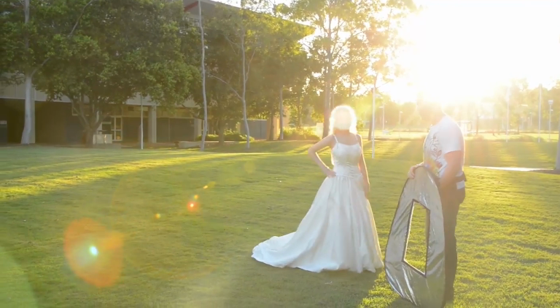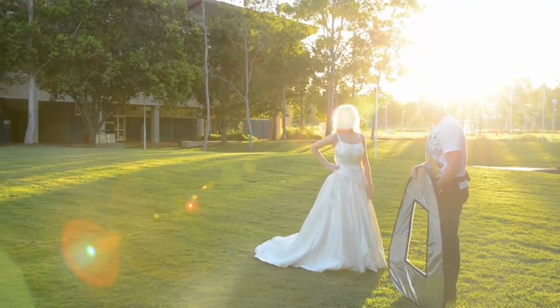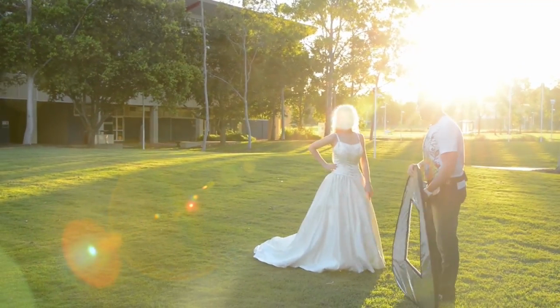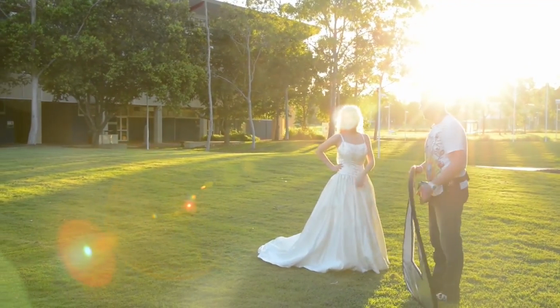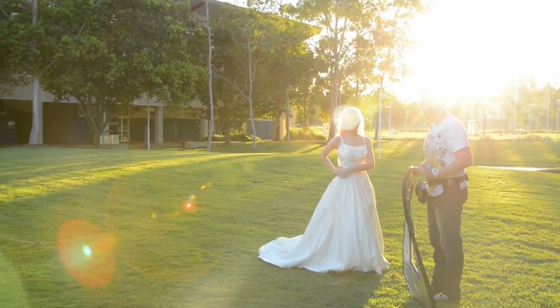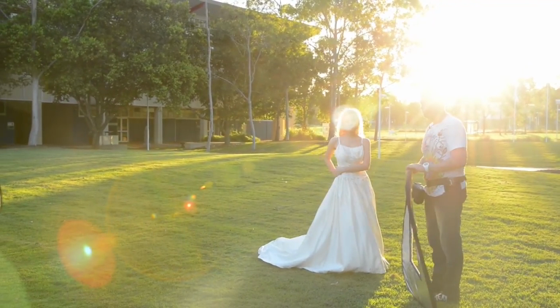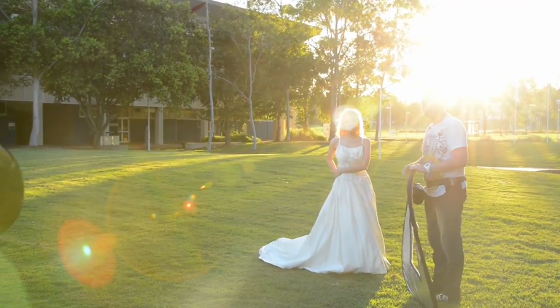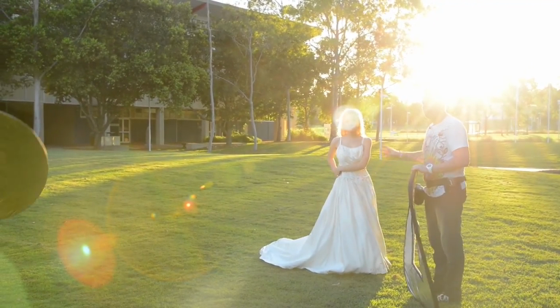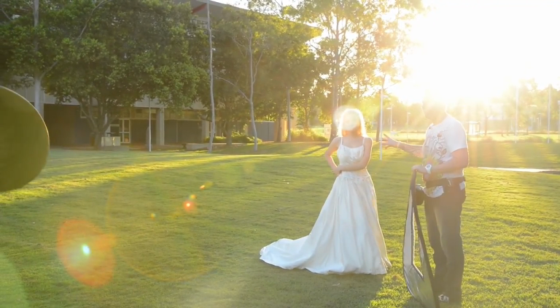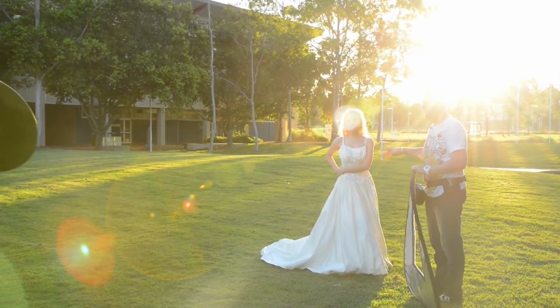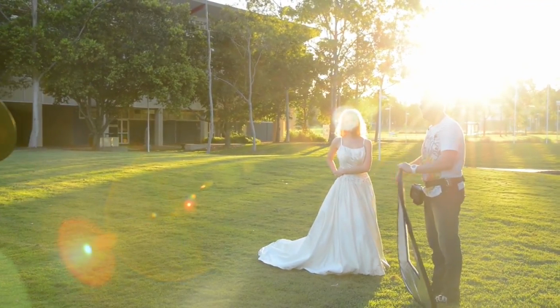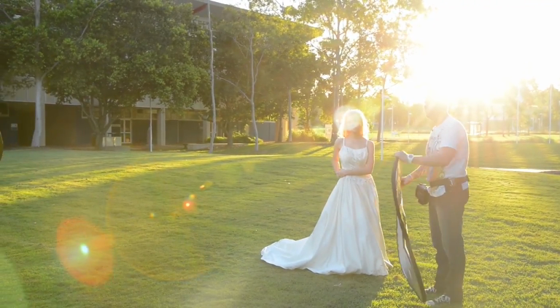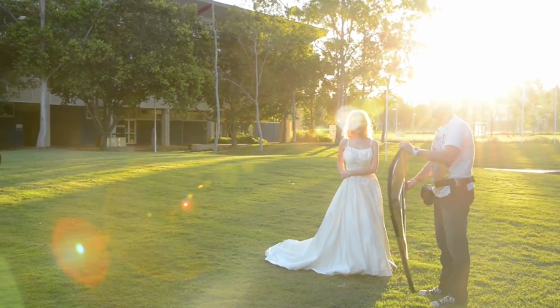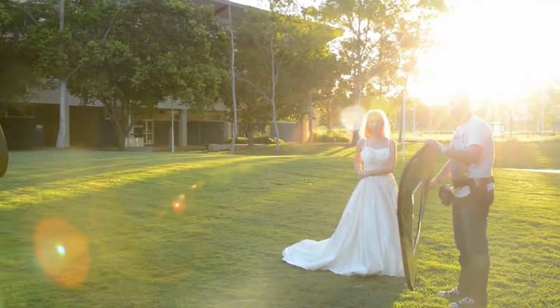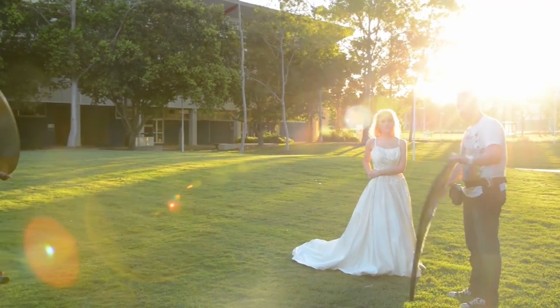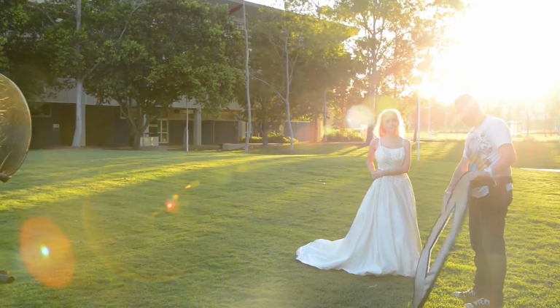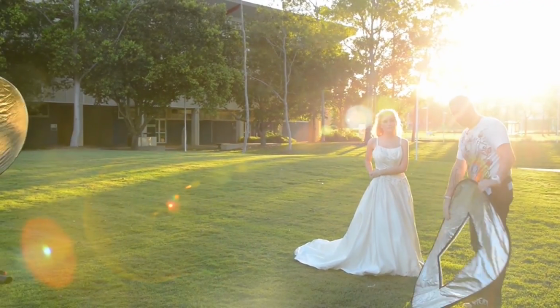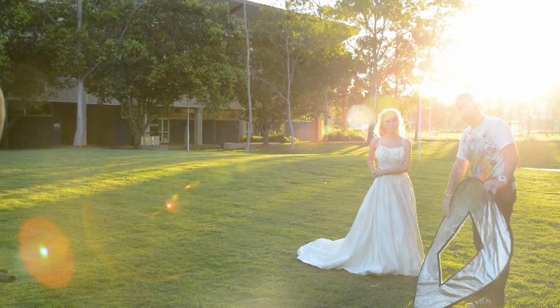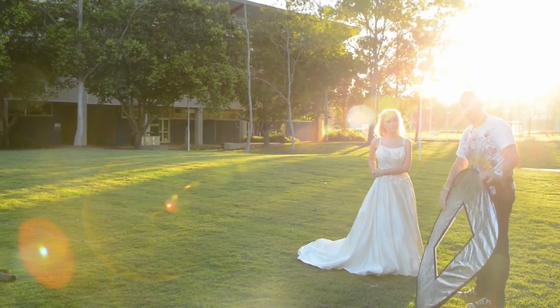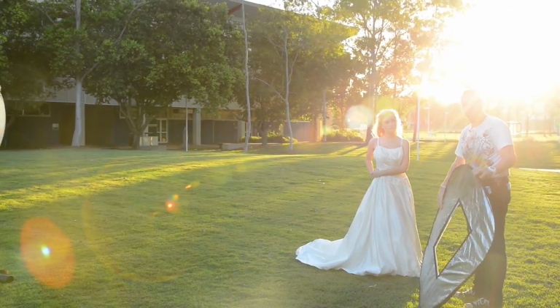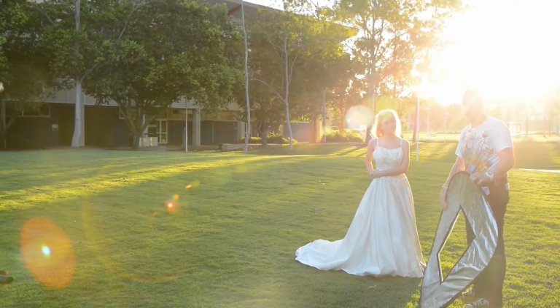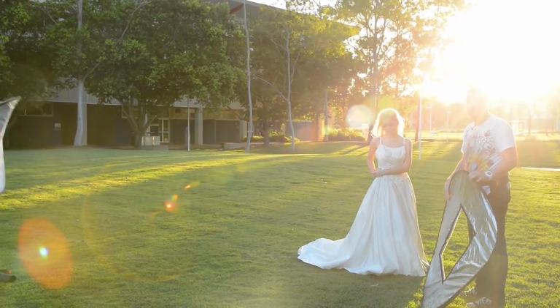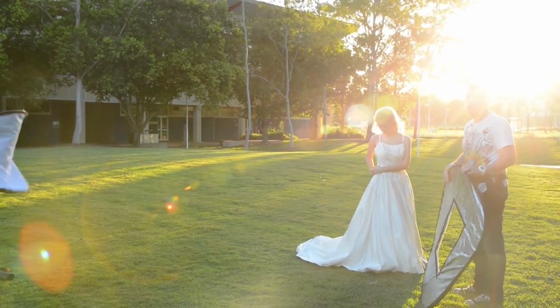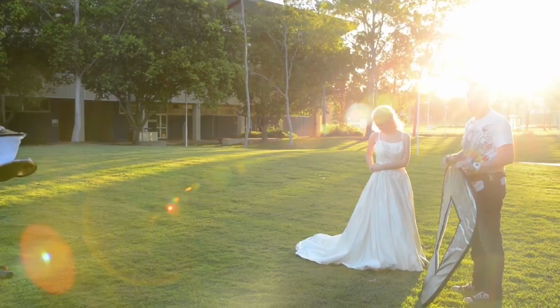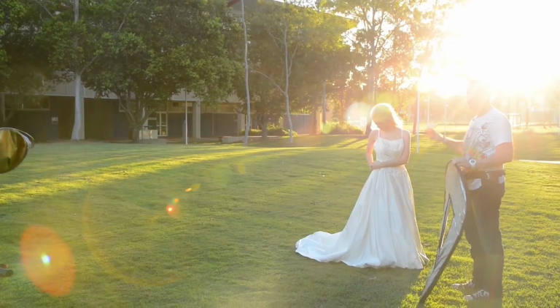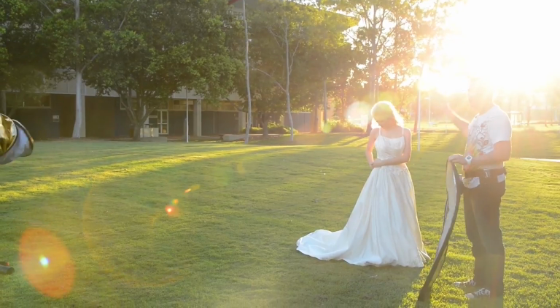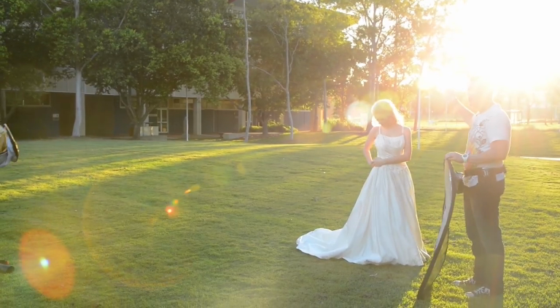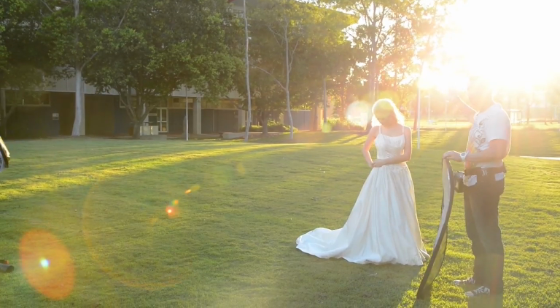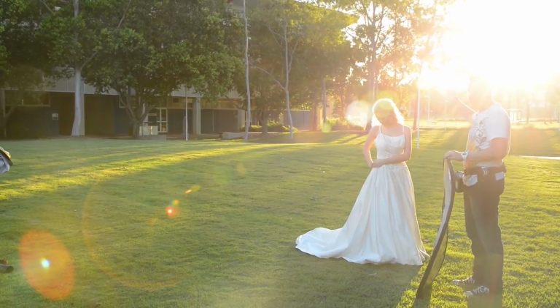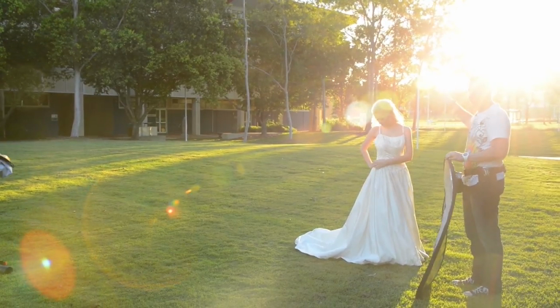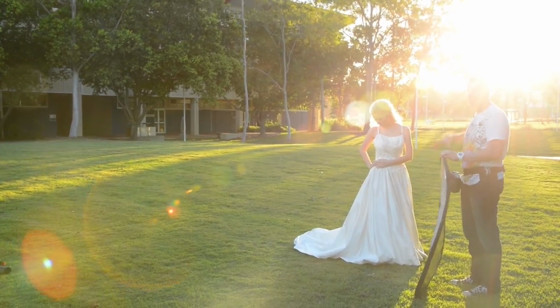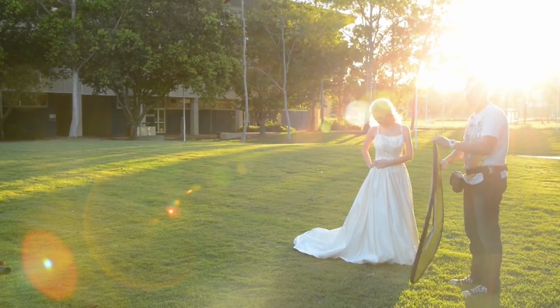We've got lots of backlight there. We need a reflector to lighten her up if we want to use this scenario.